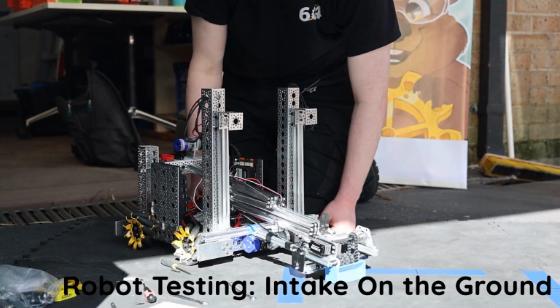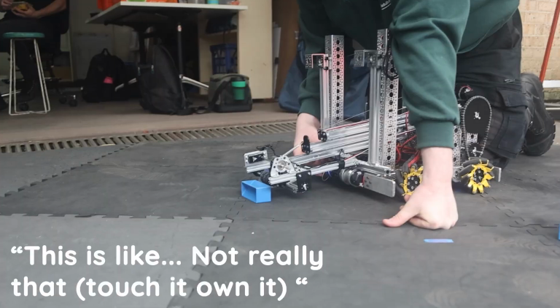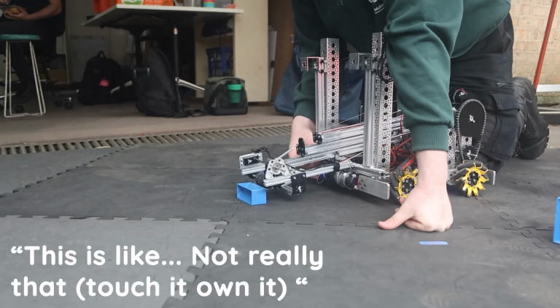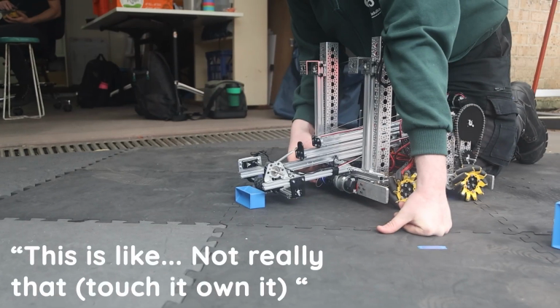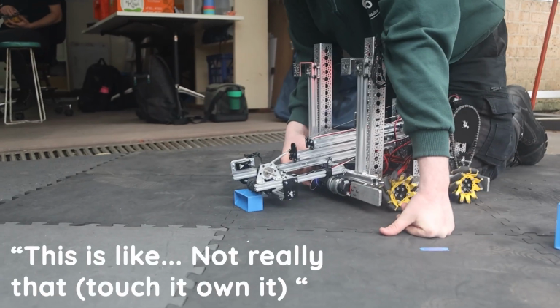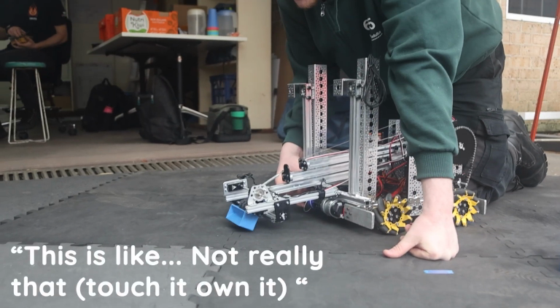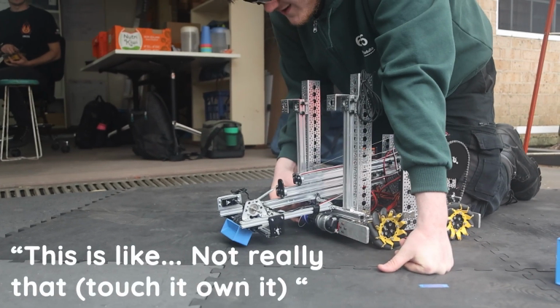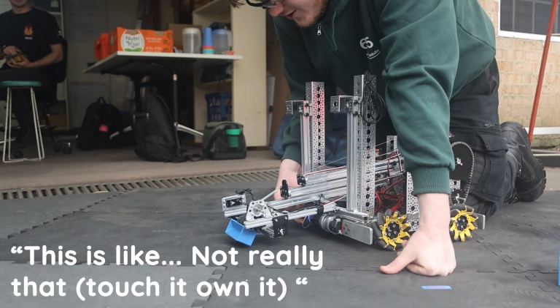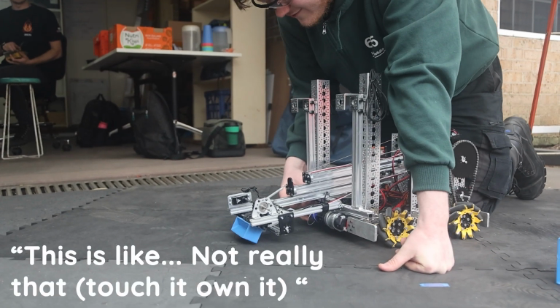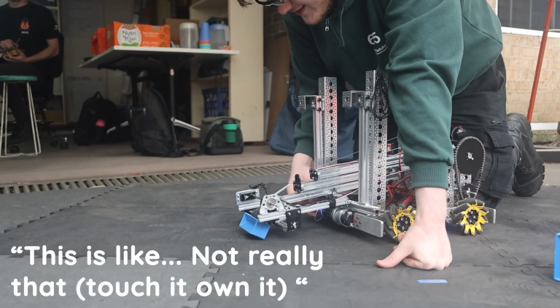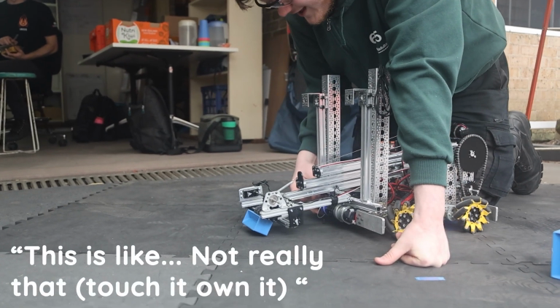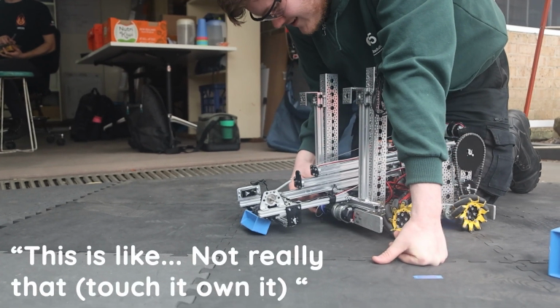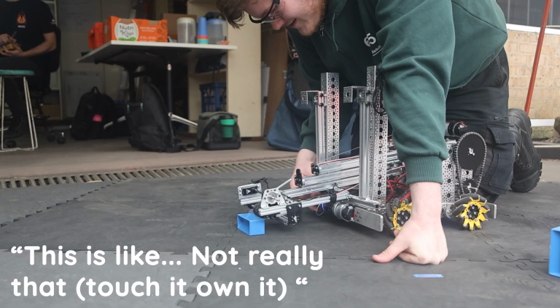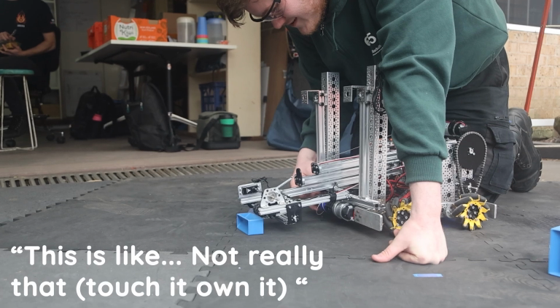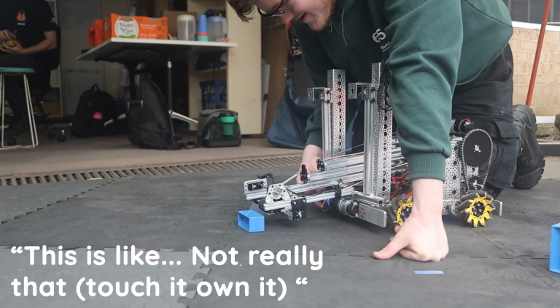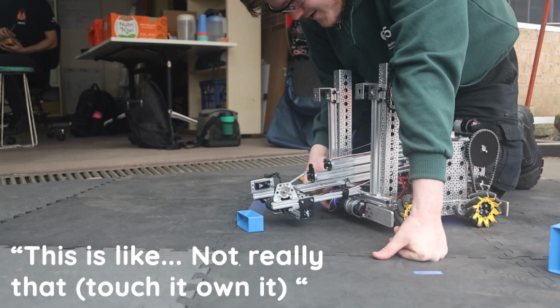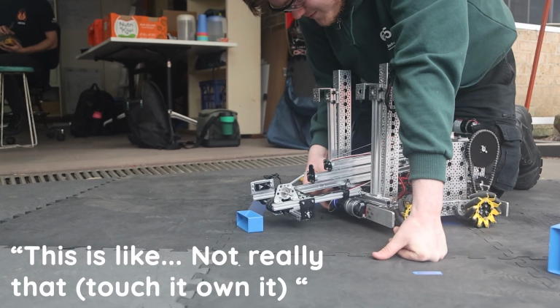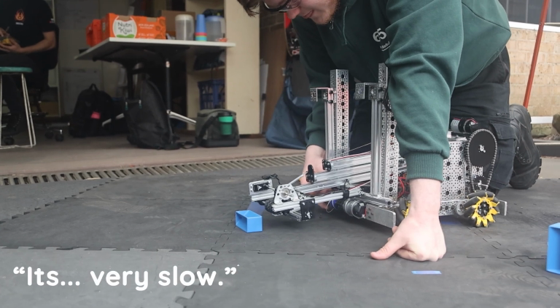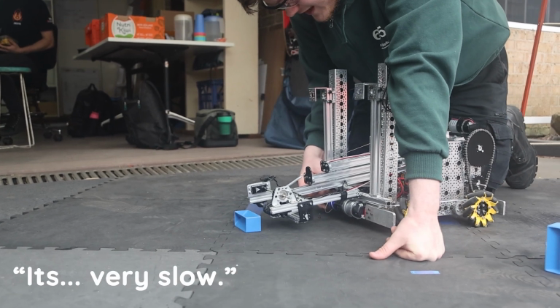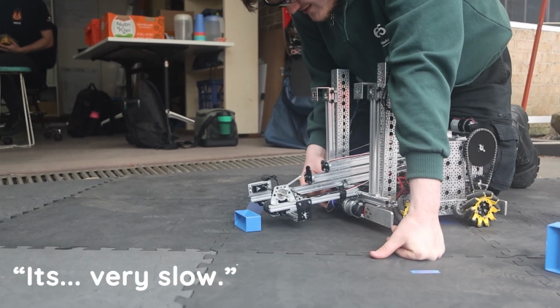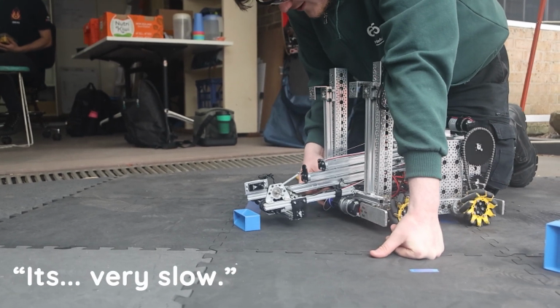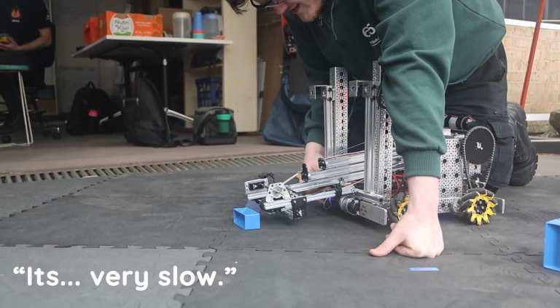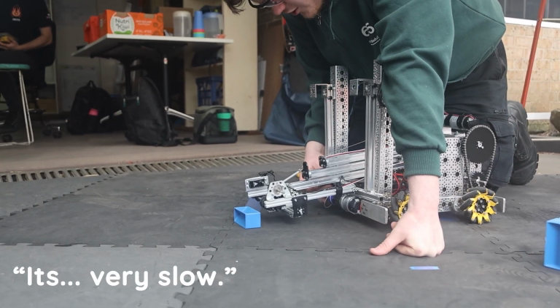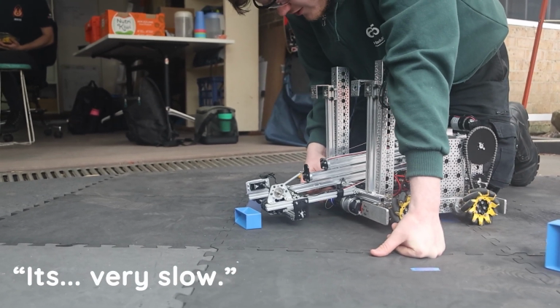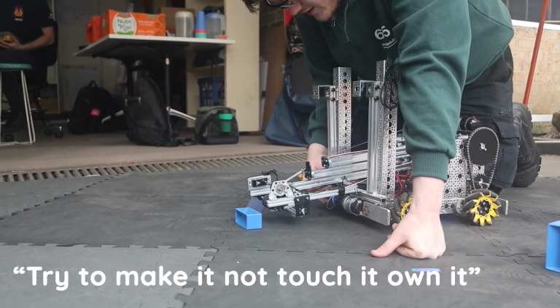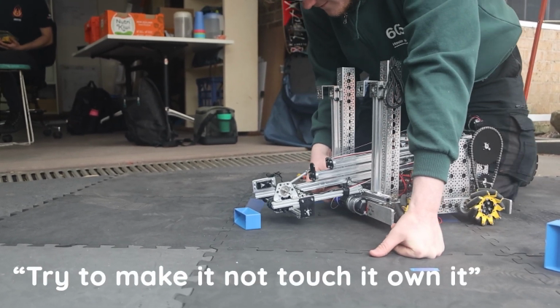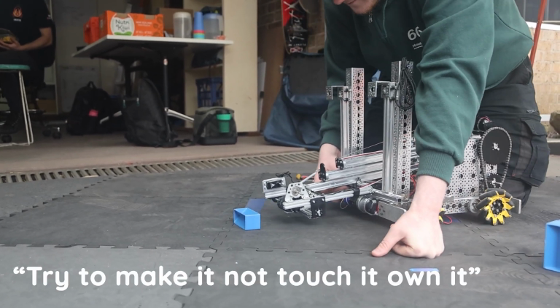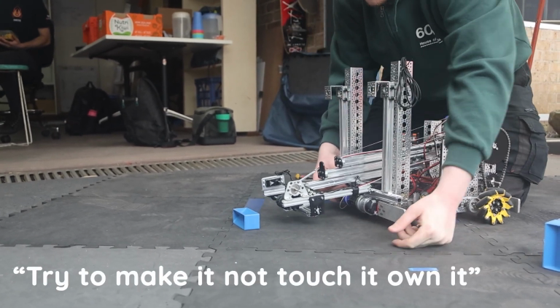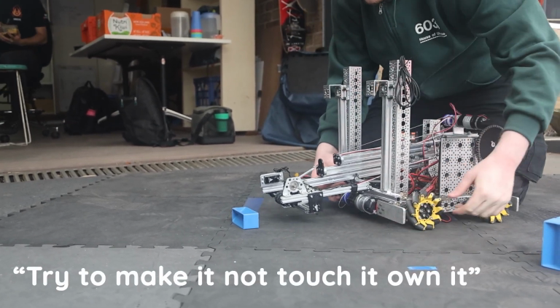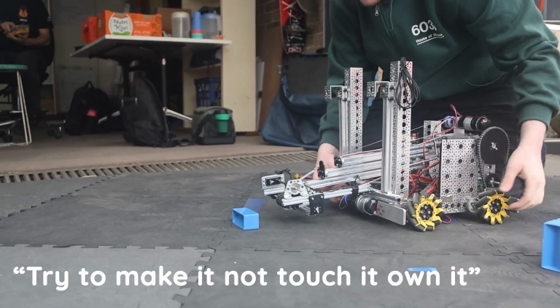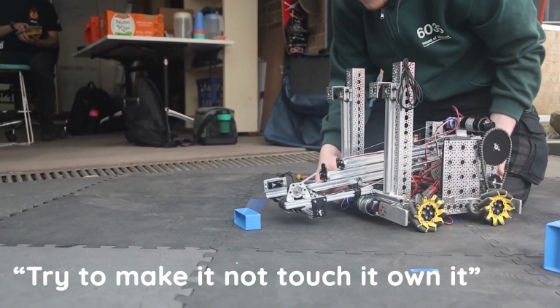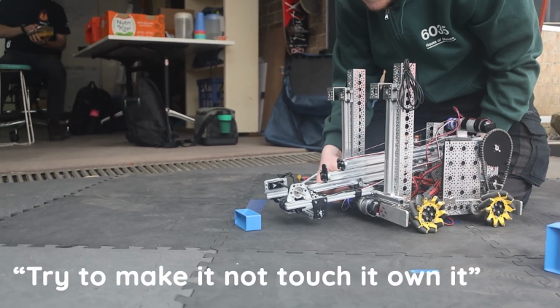This is like, not really that. It's very slow. Try to make it not touch it — own it.